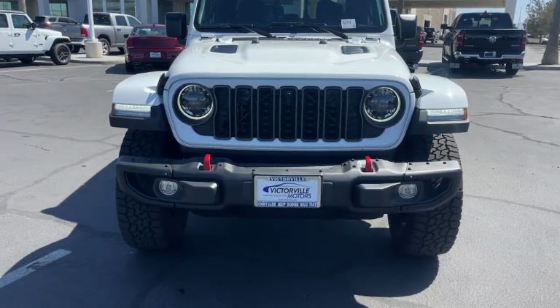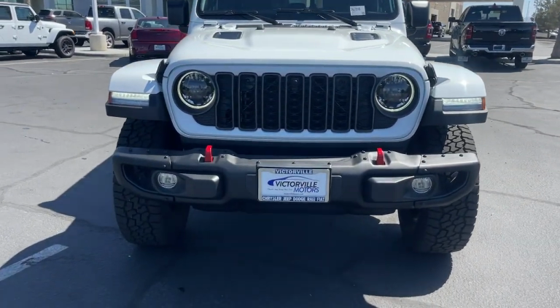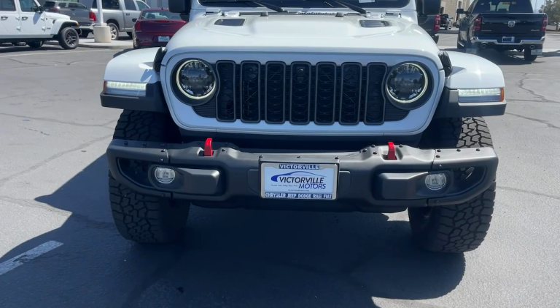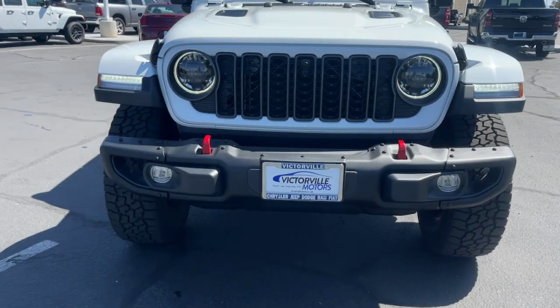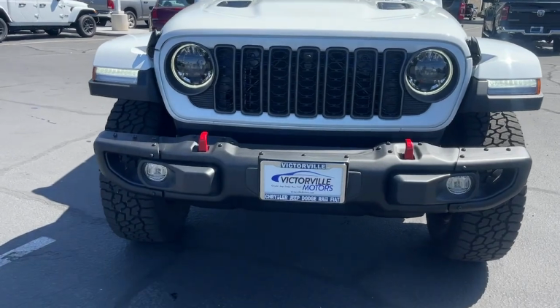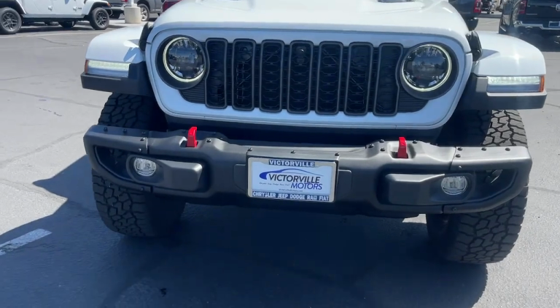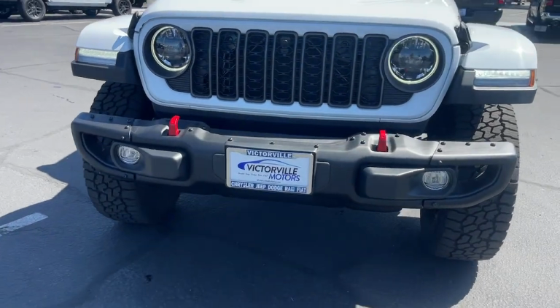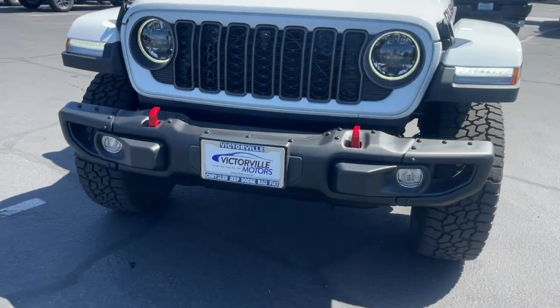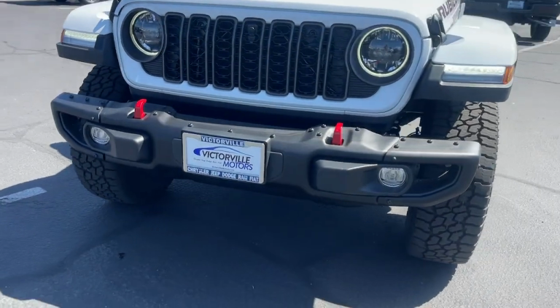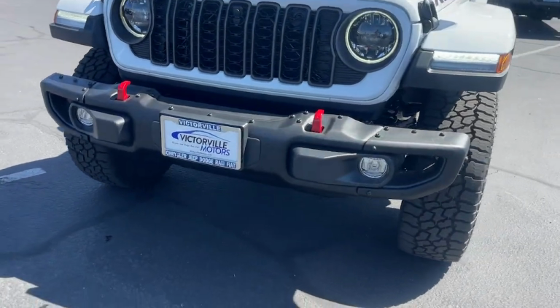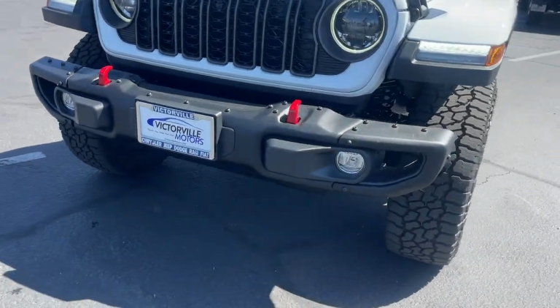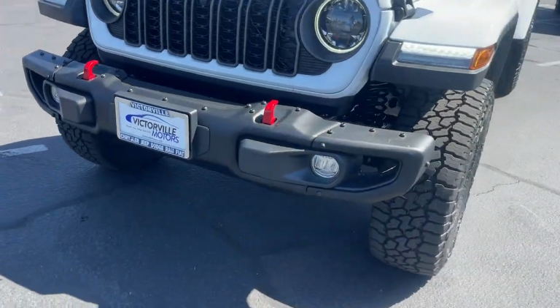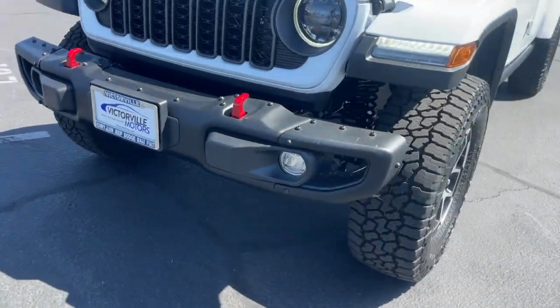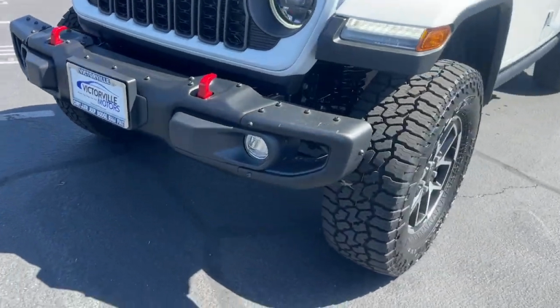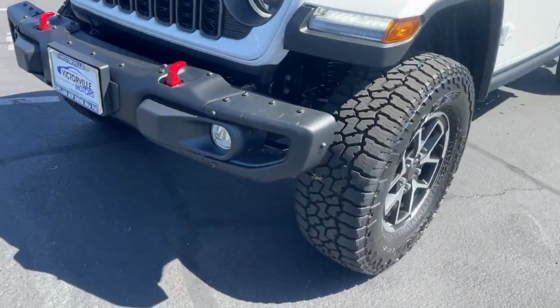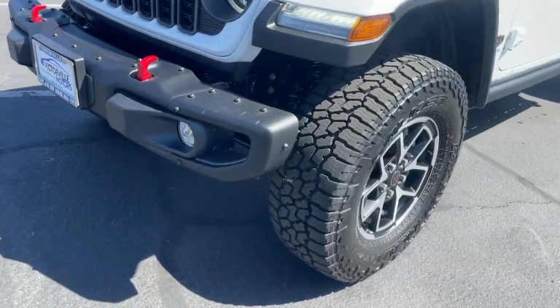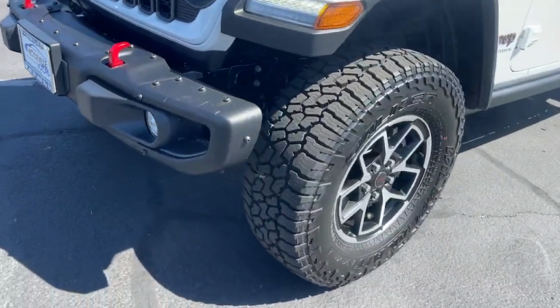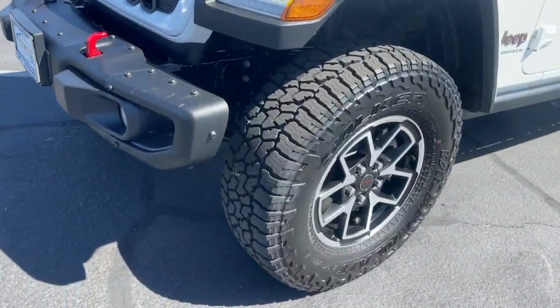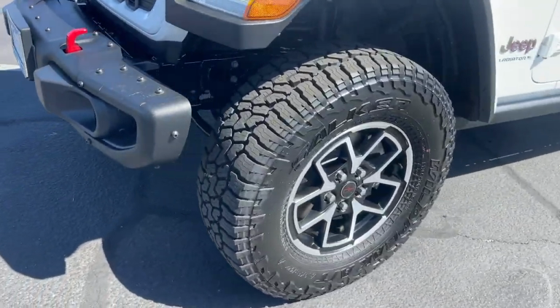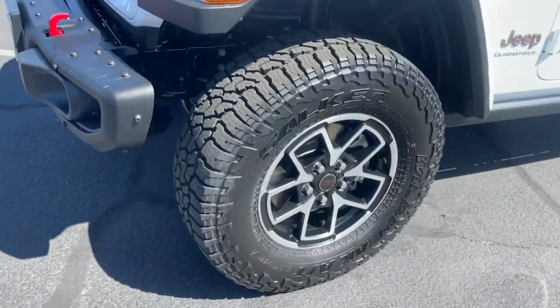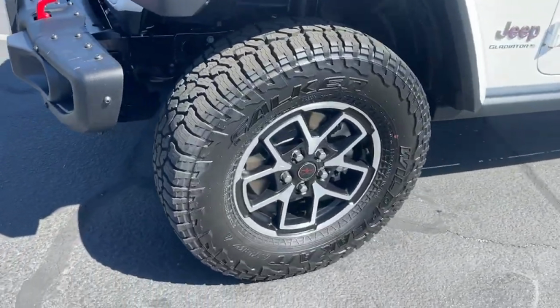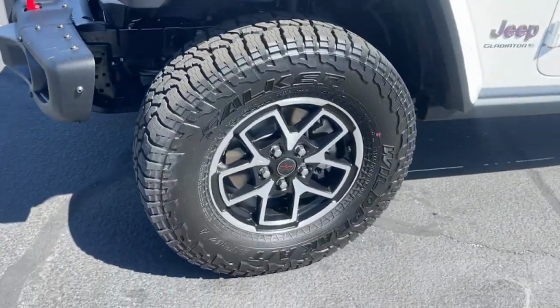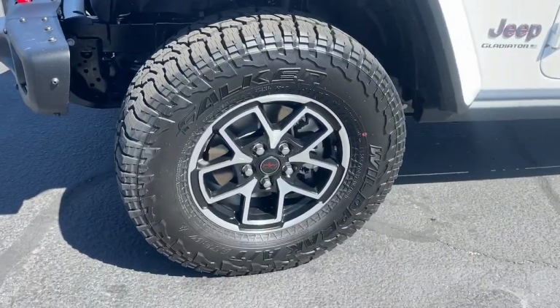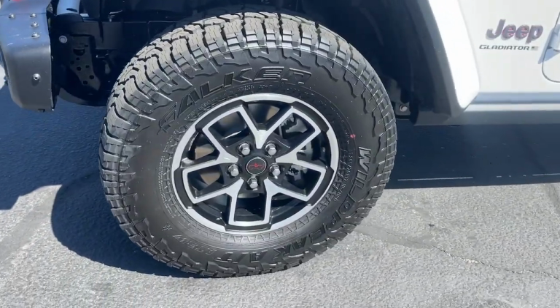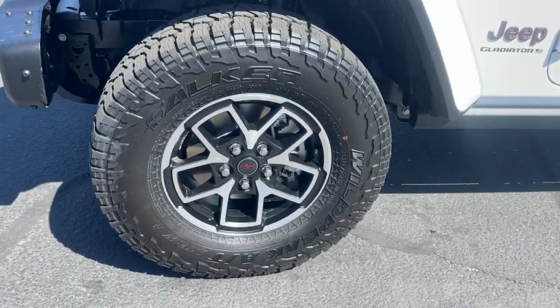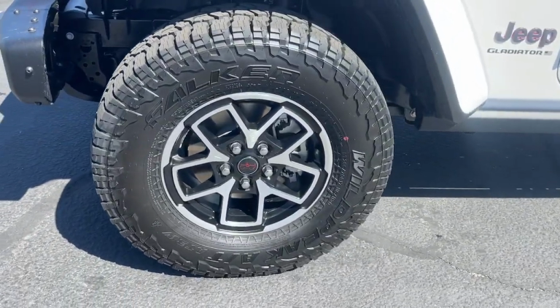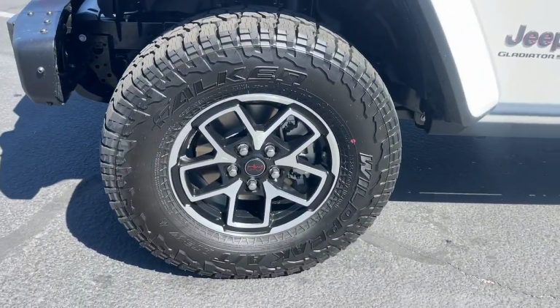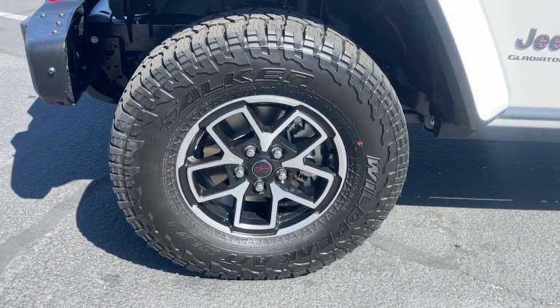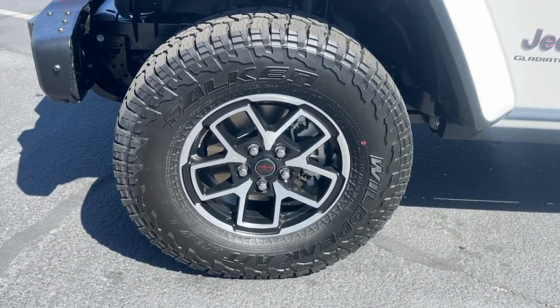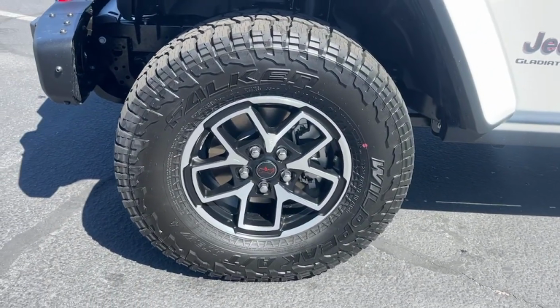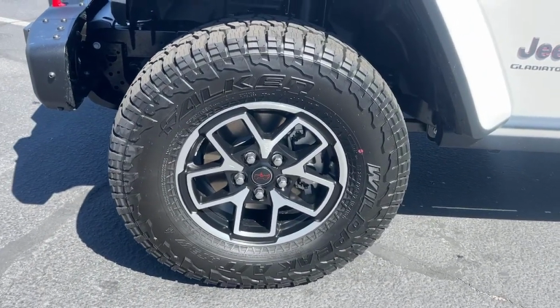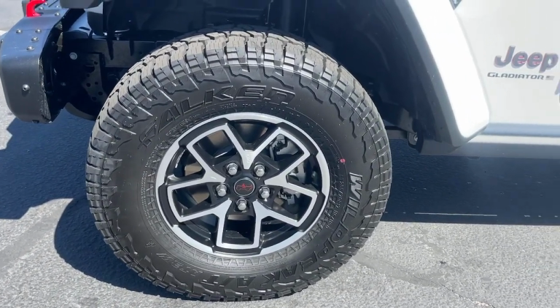Bedliner, fog lamps, satellite radio, trailer hitch, and alarm.